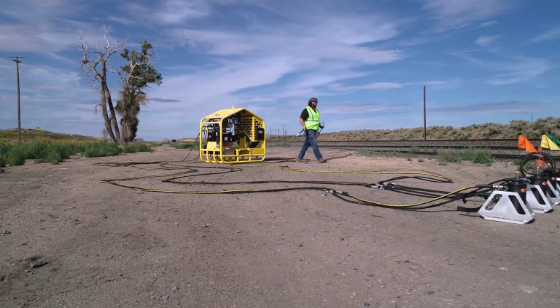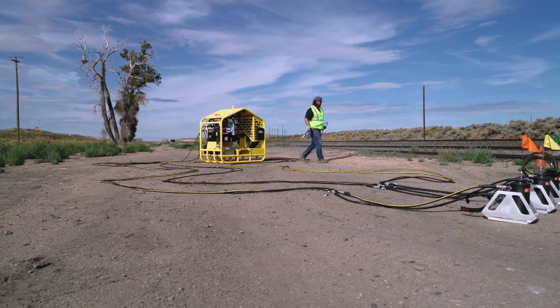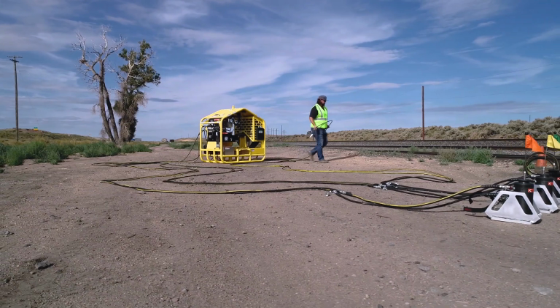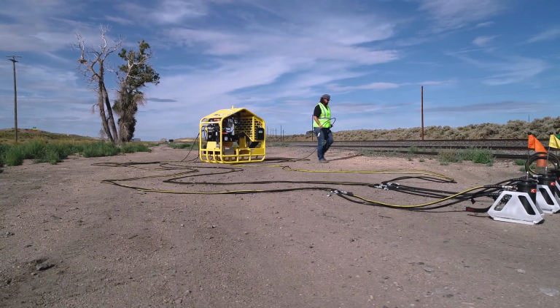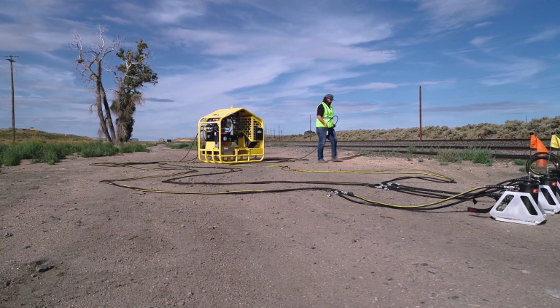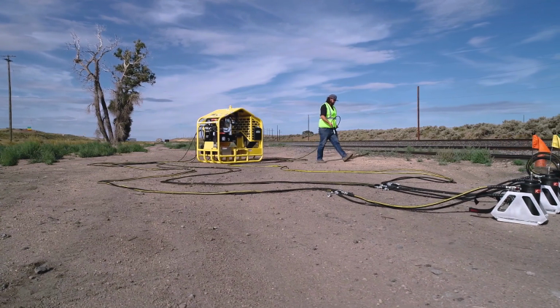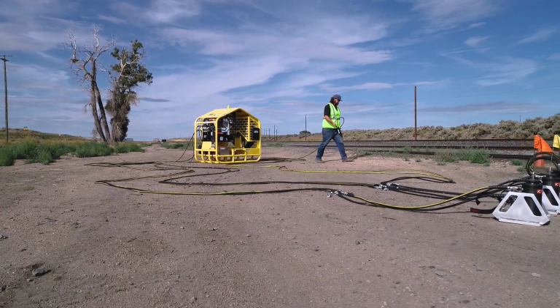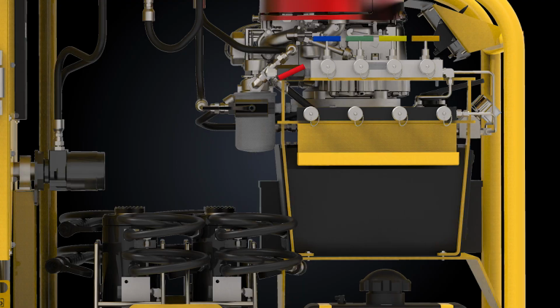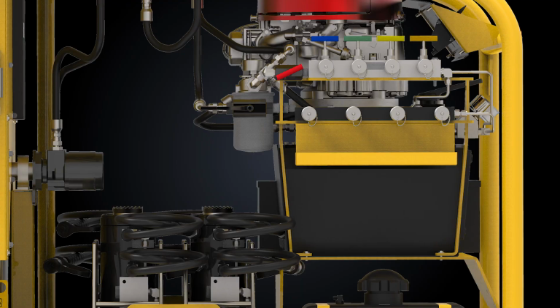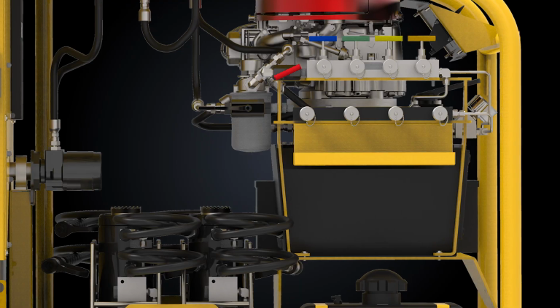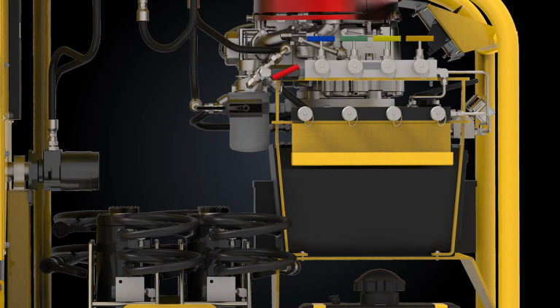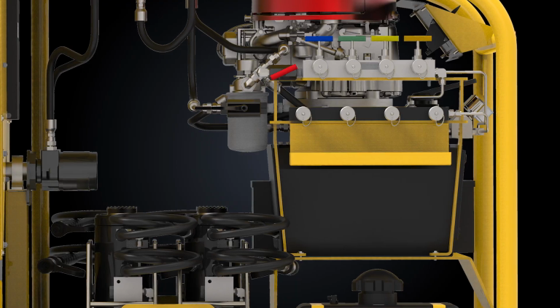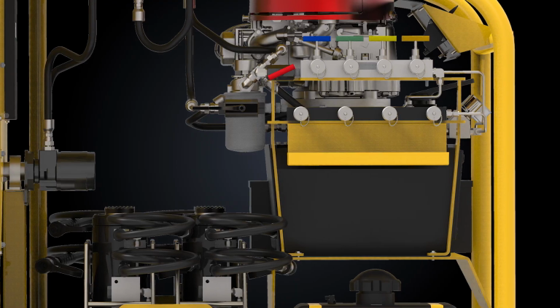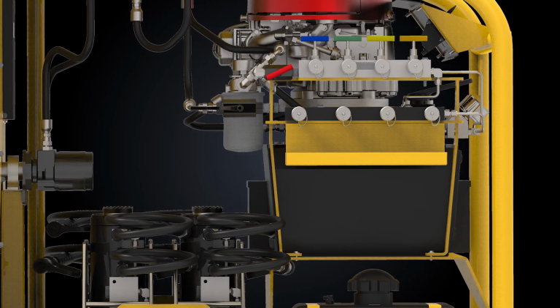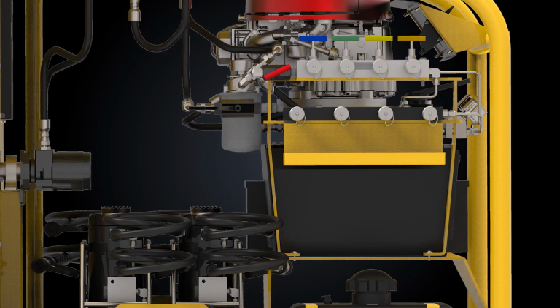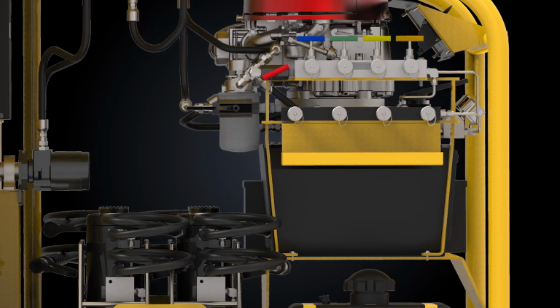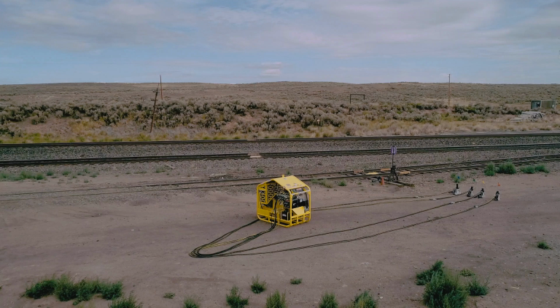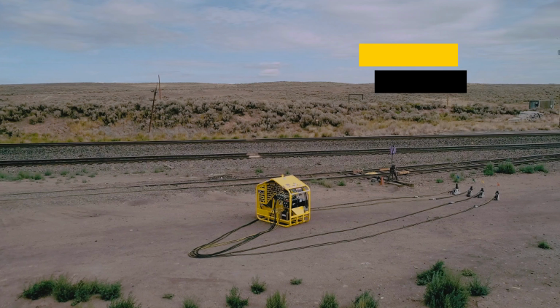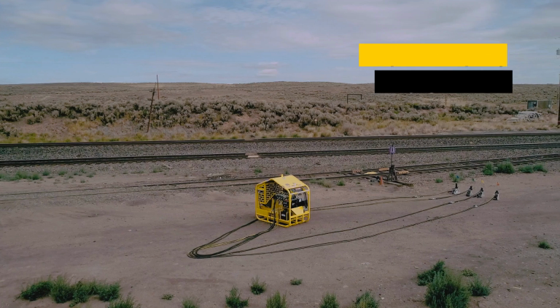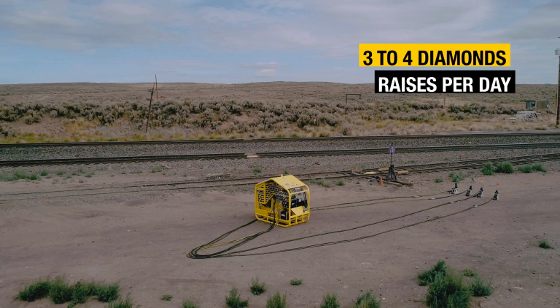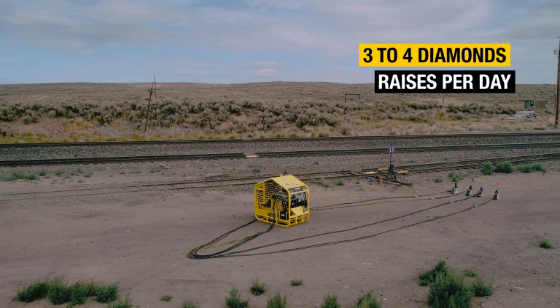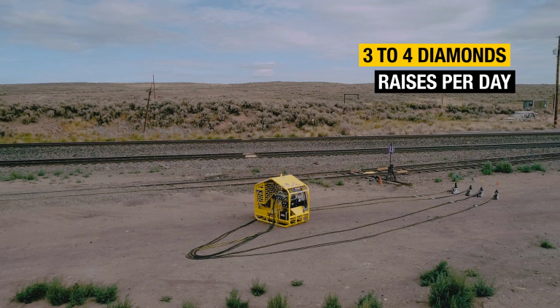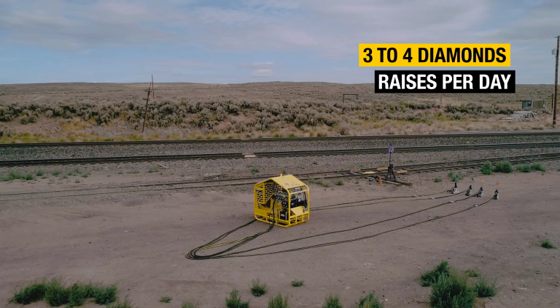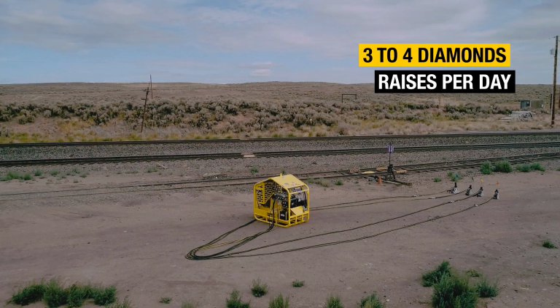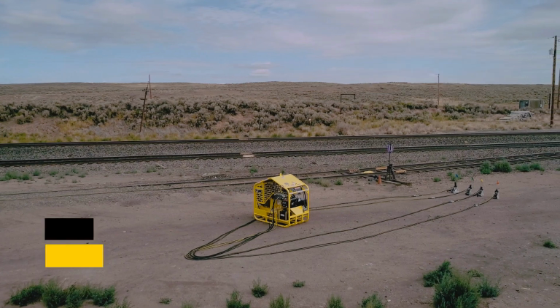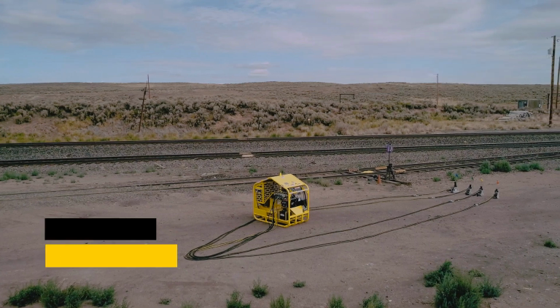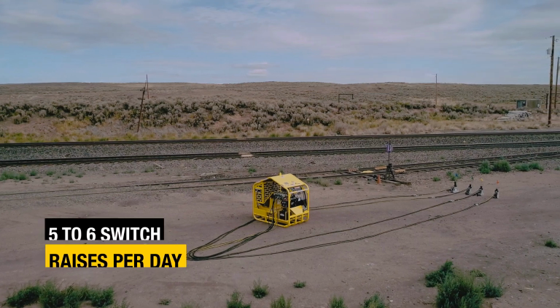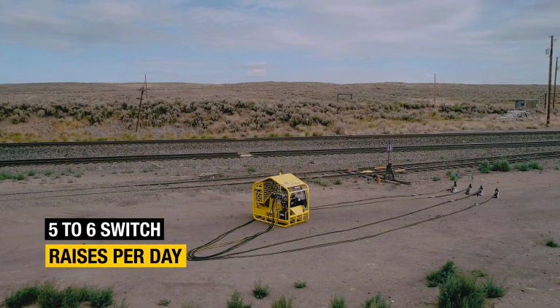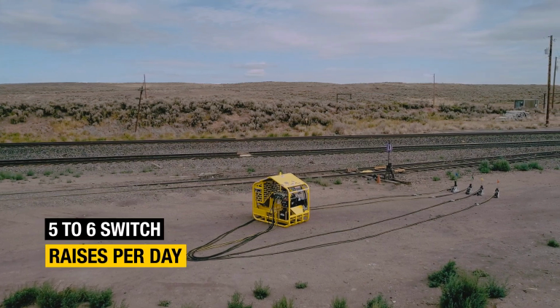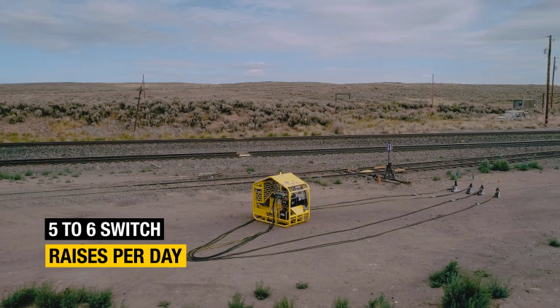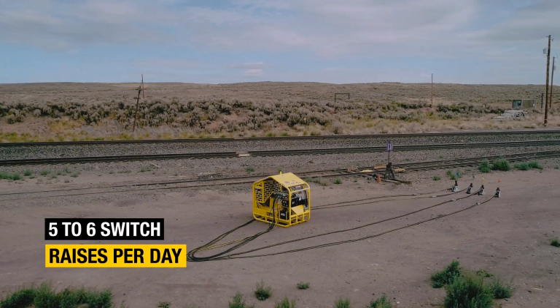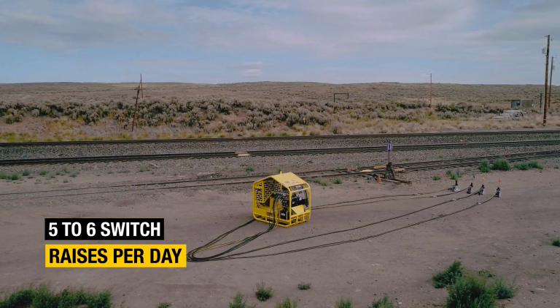It has redundant systems and counterbalance valves, is highly efficient, executing 3–4 diamond or 5–6 switch raises per day.